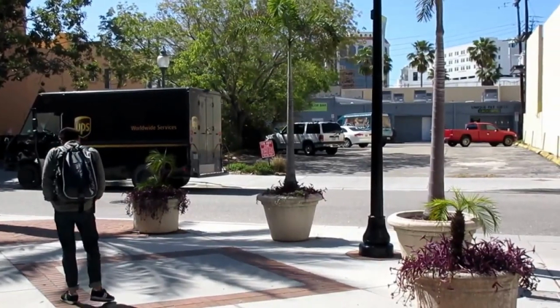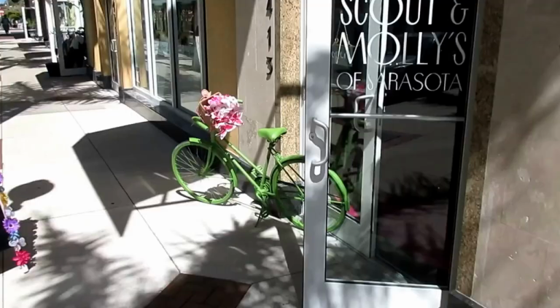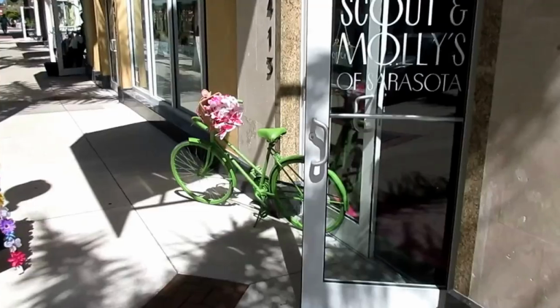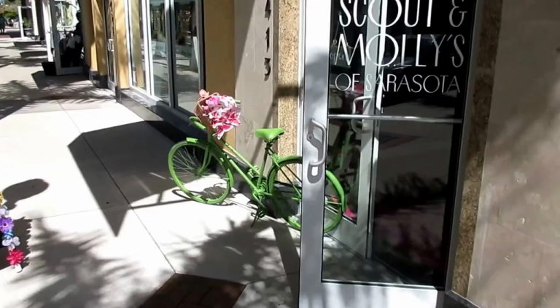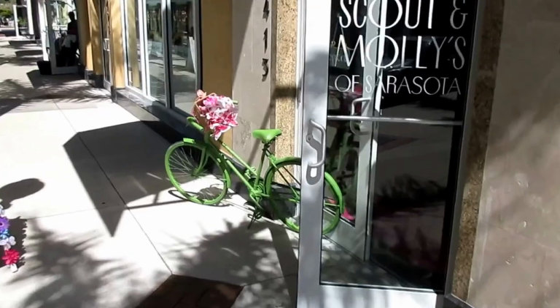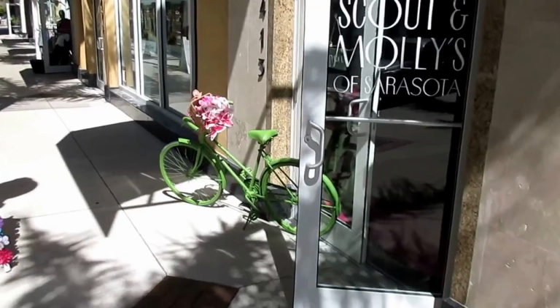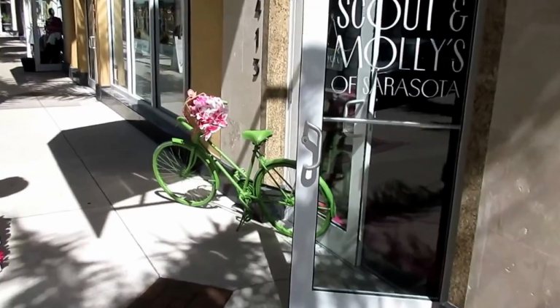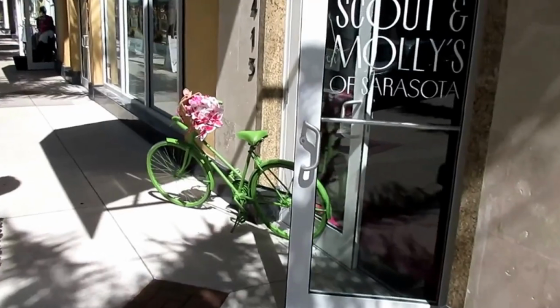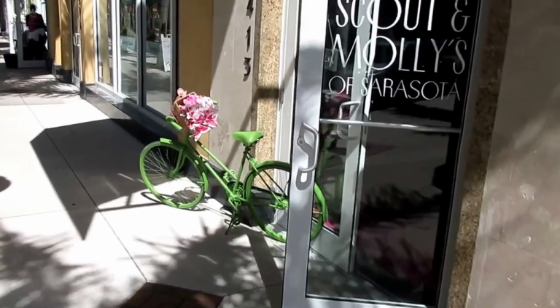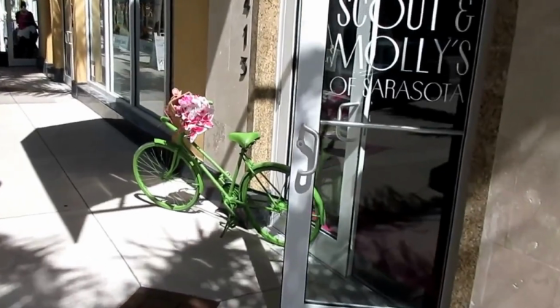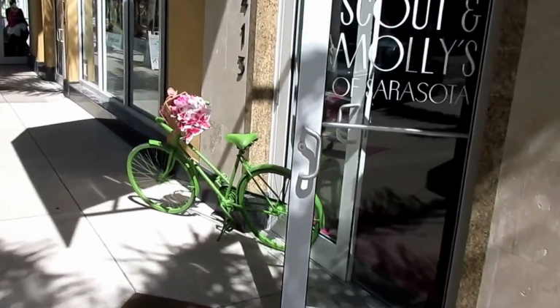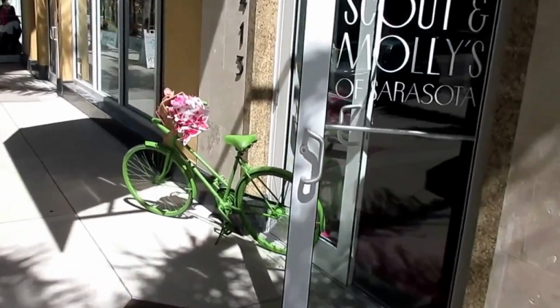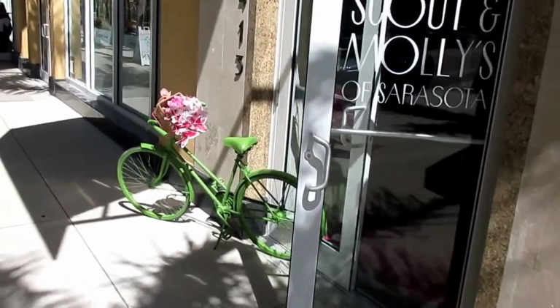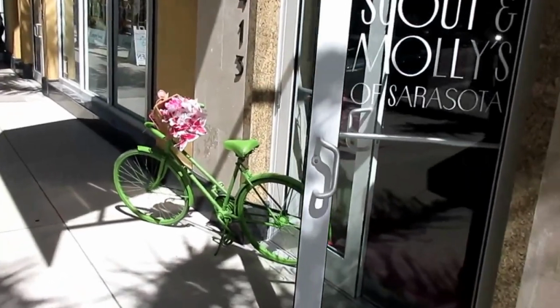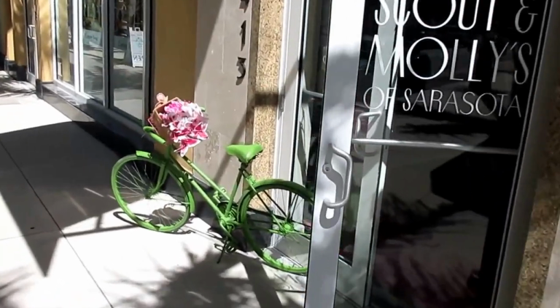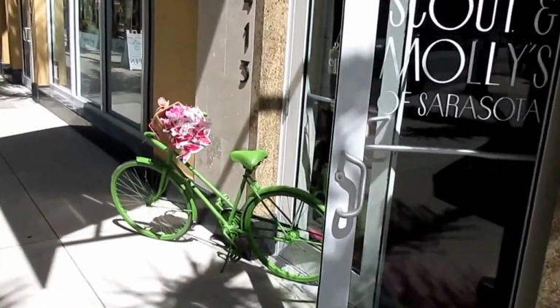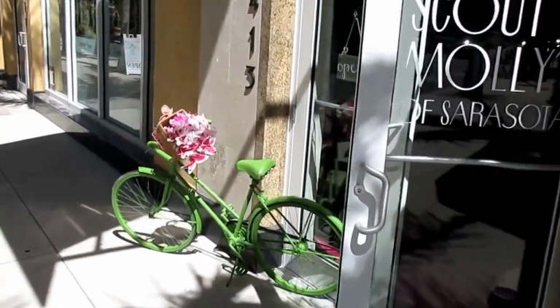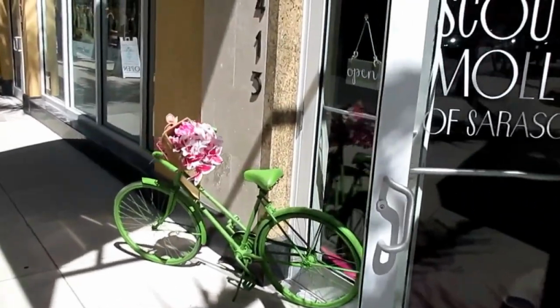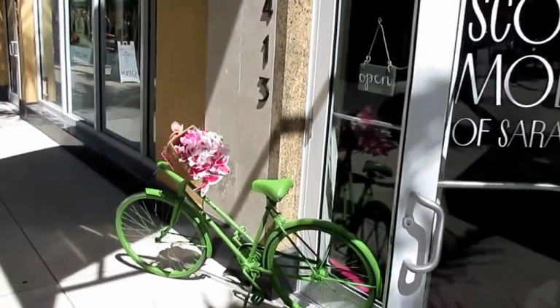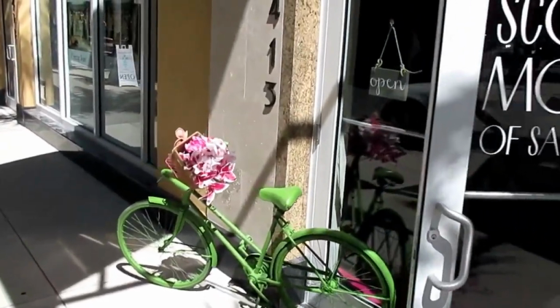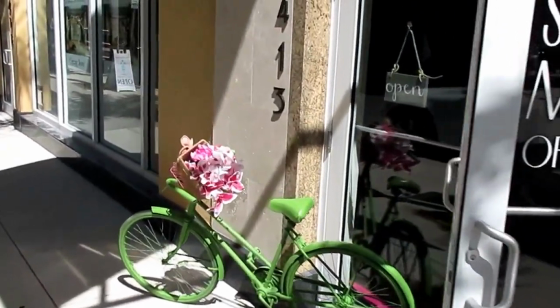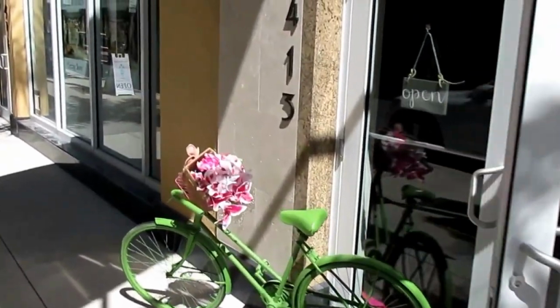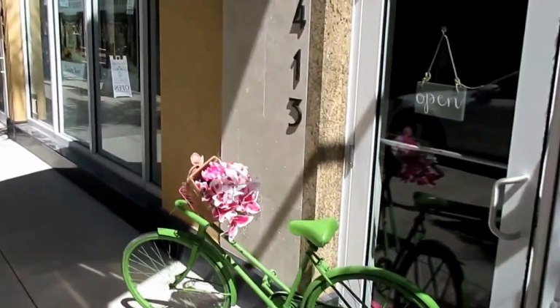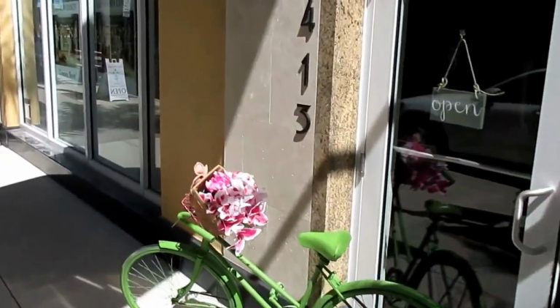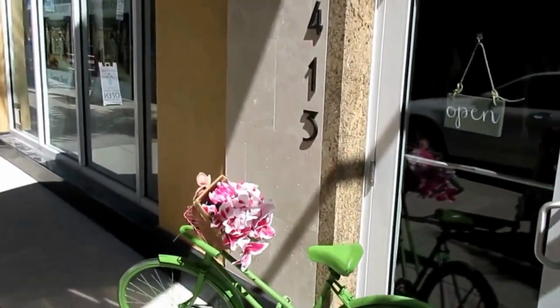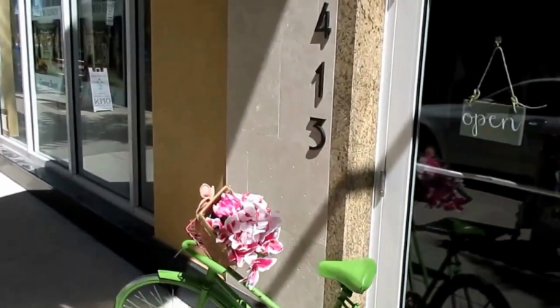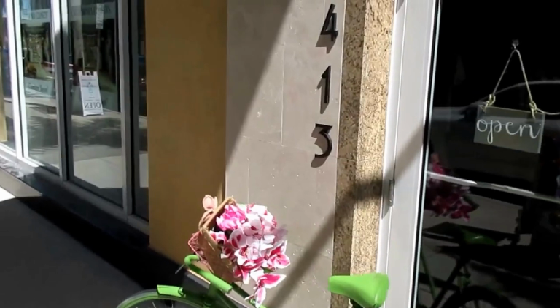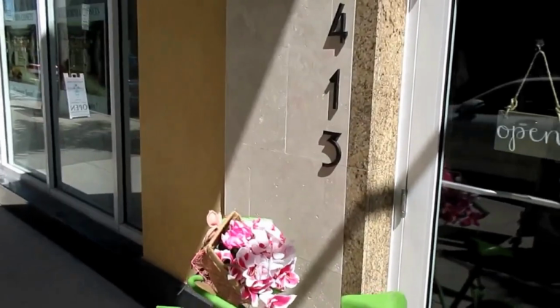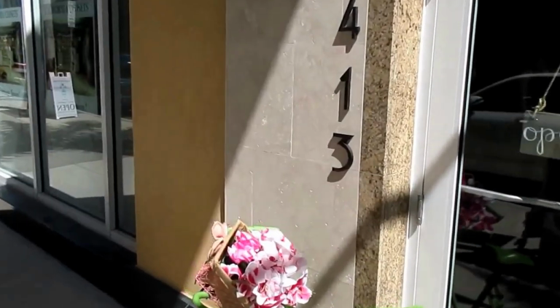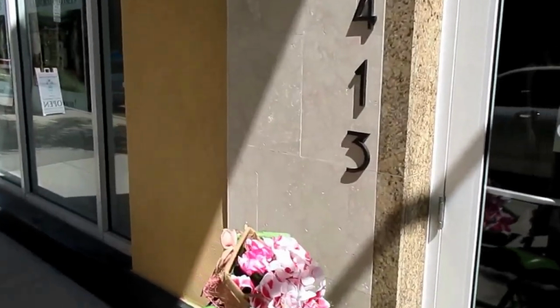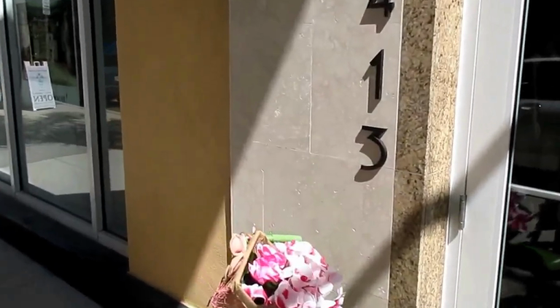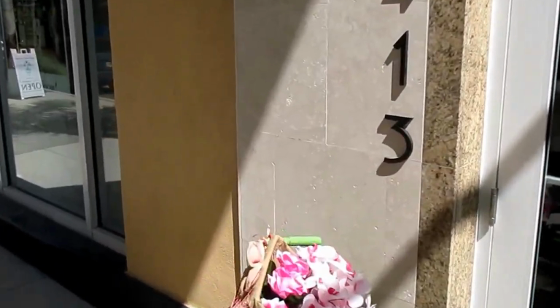Here's another Sarasota ridiculous green bicycle, this time with pink flowers.